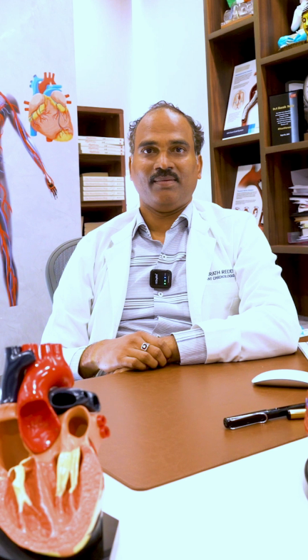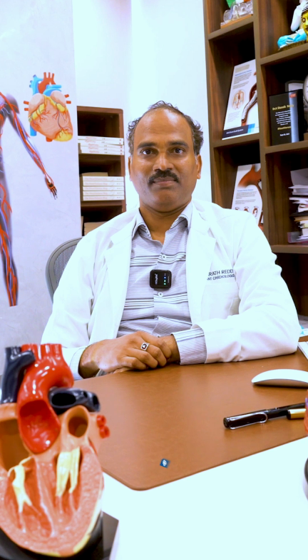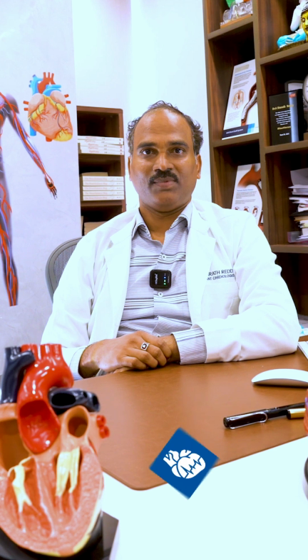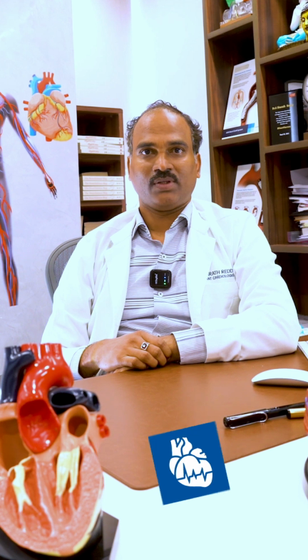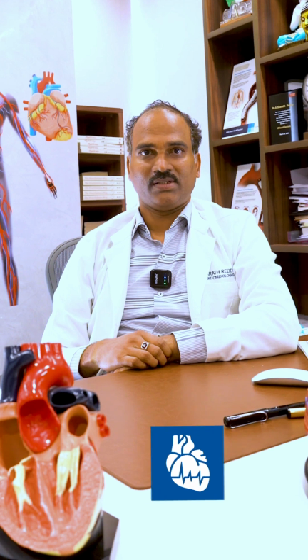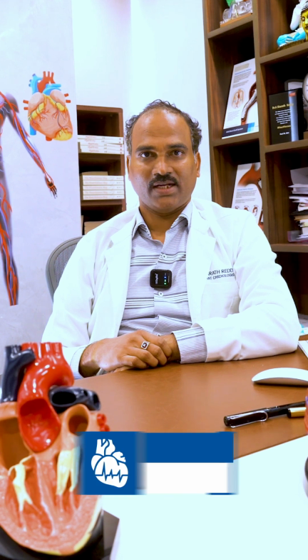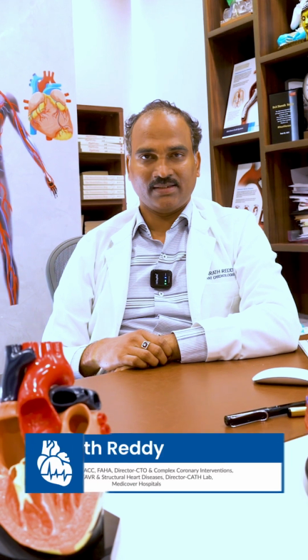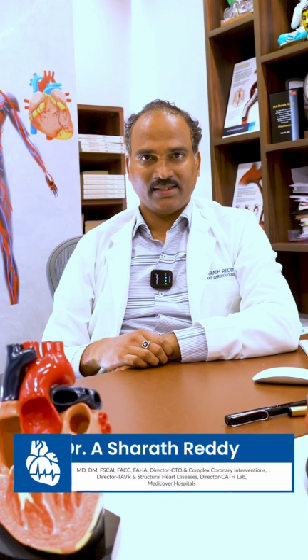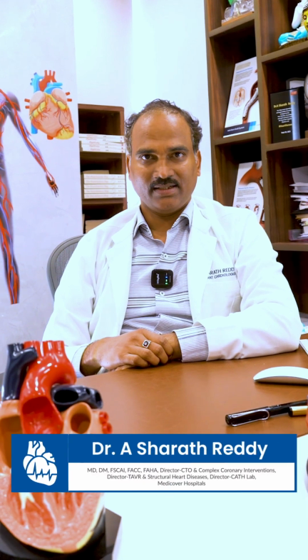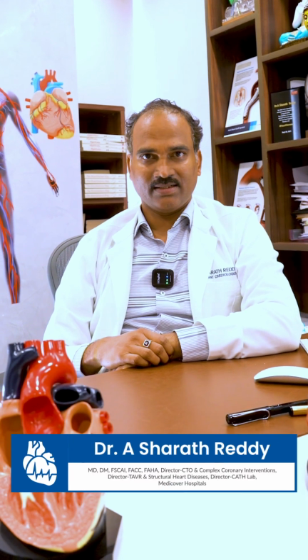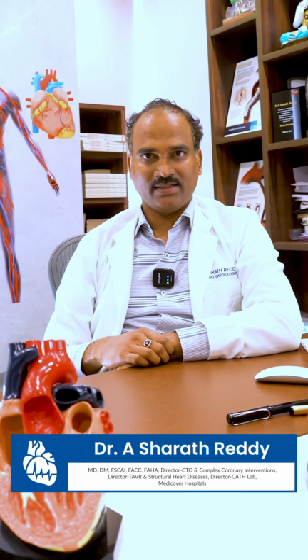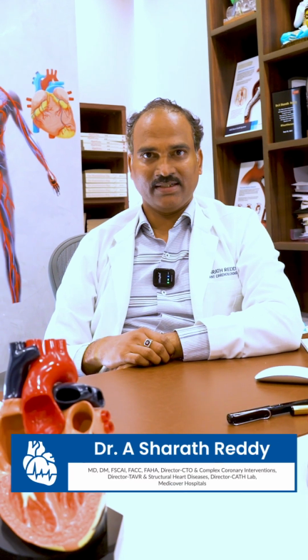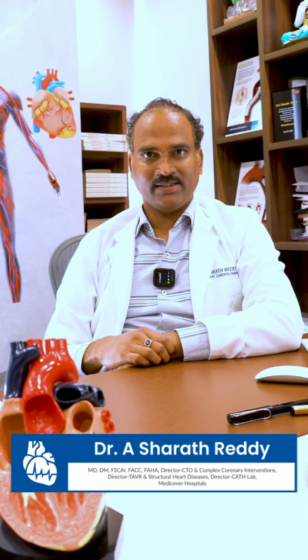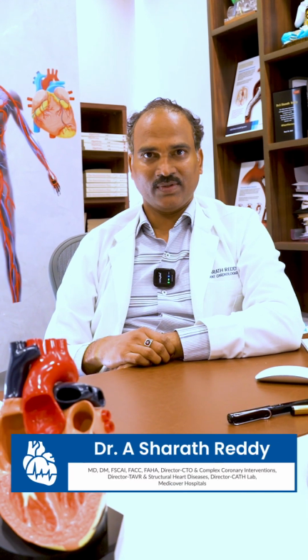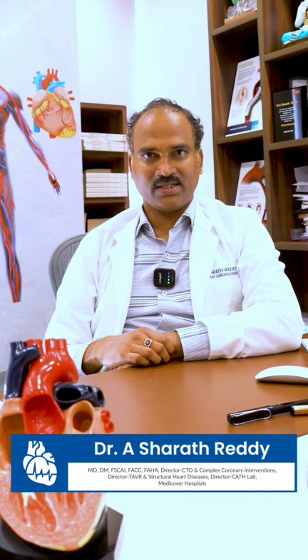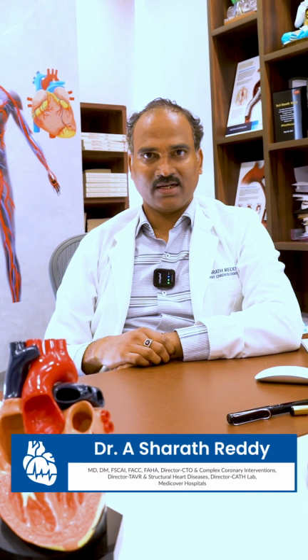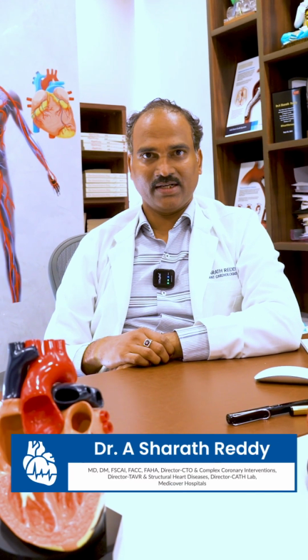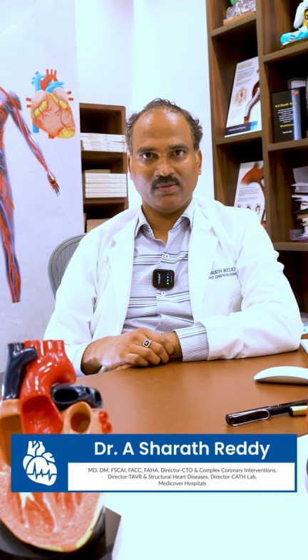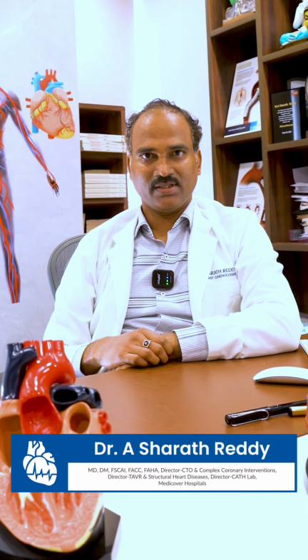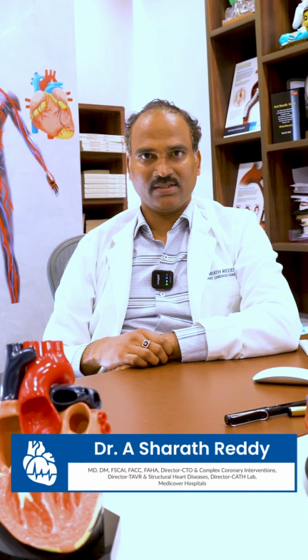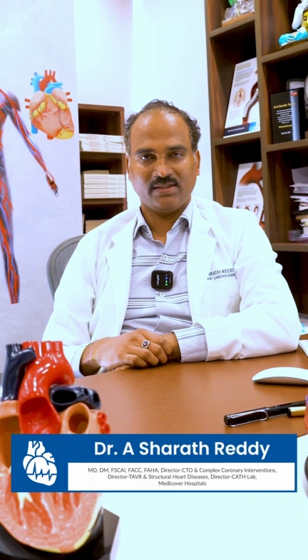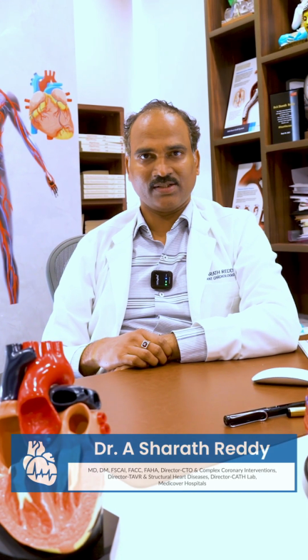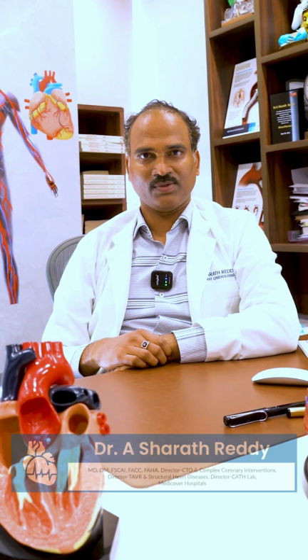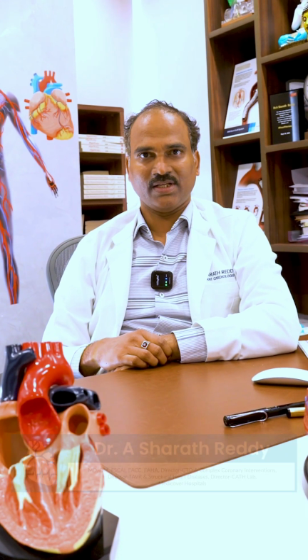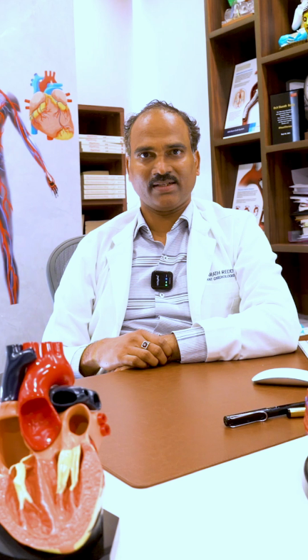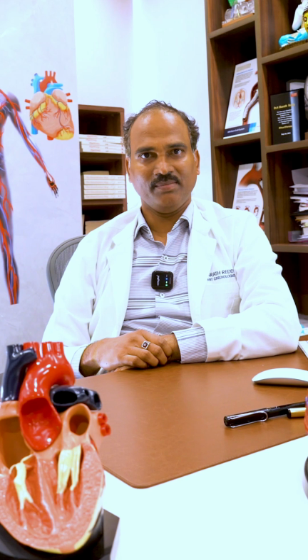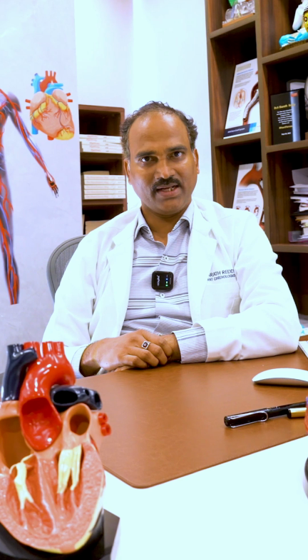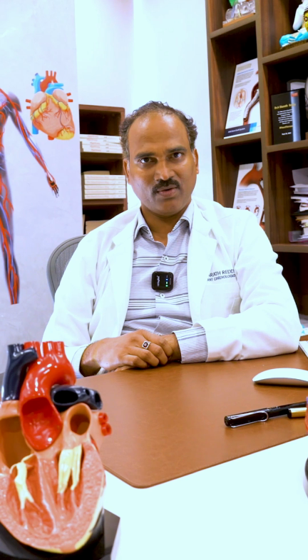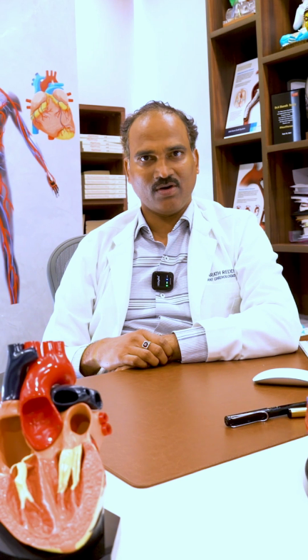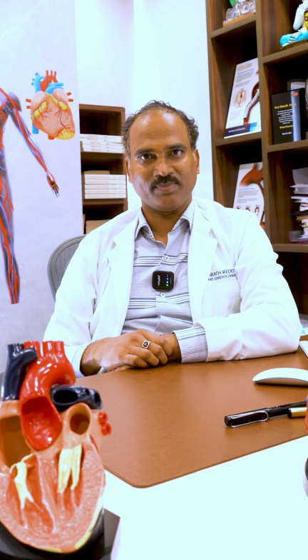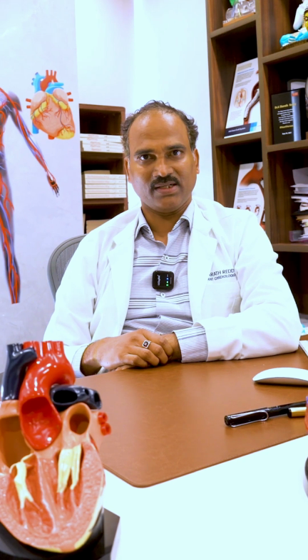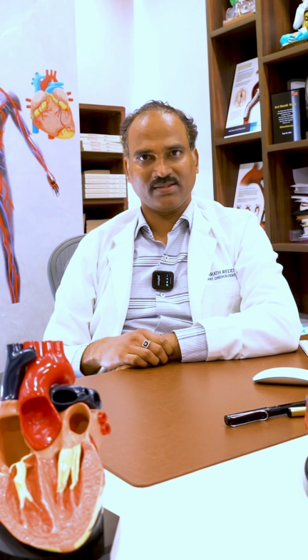I'm Dr. Sharath Reddy, Consultant Interventional Cardiologist, Executive Director, MediCorps Hospitals.